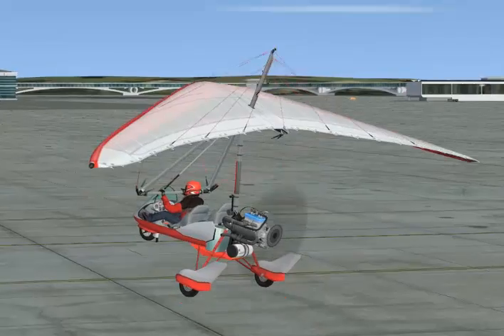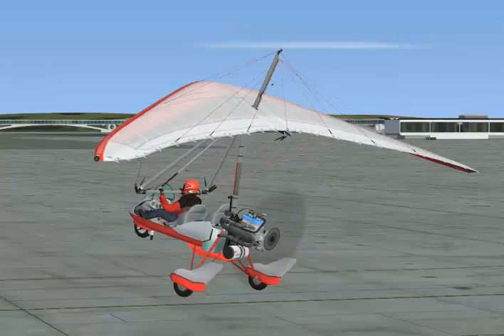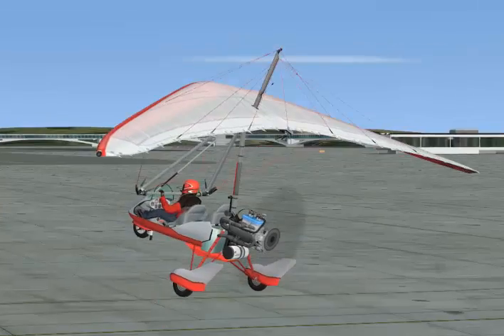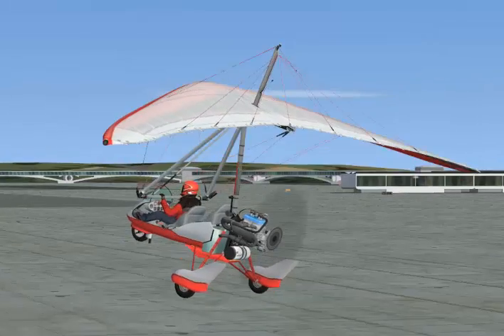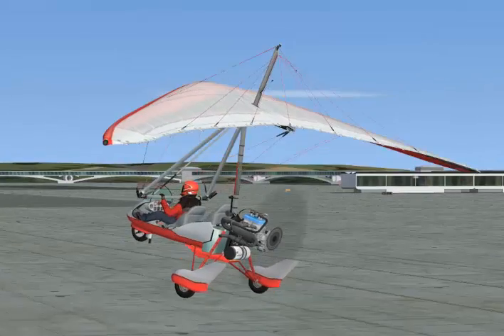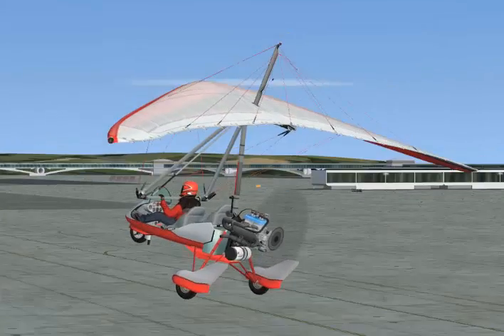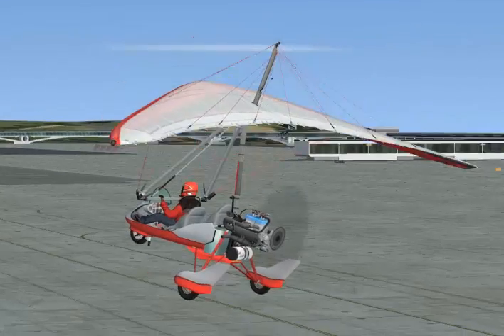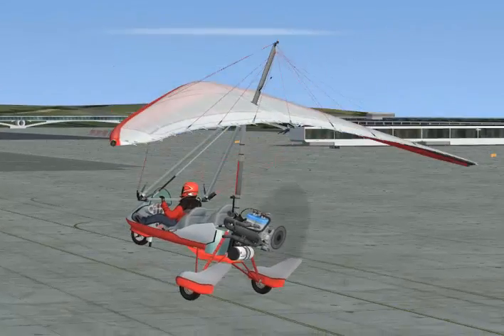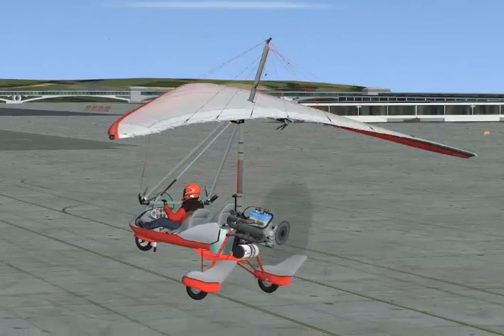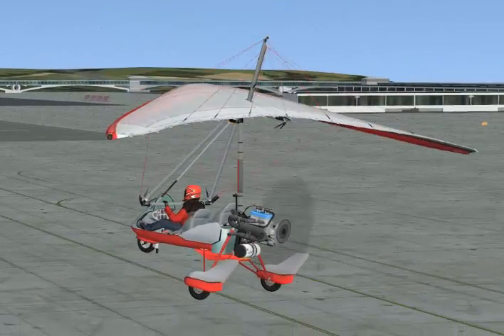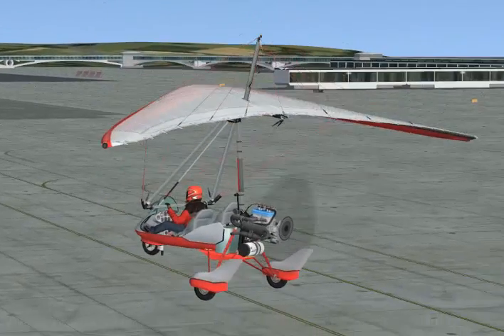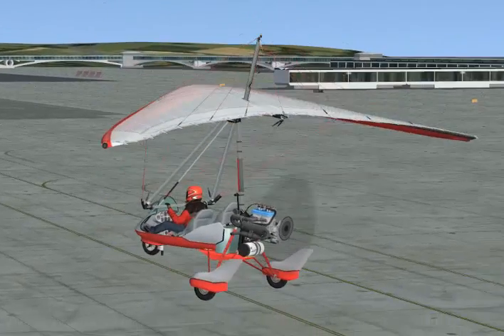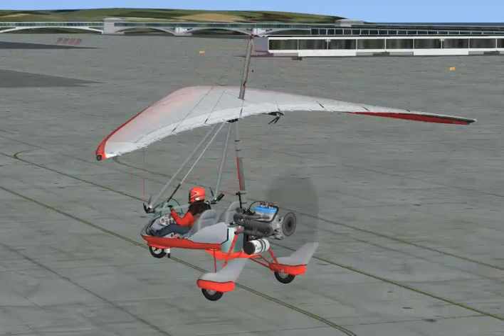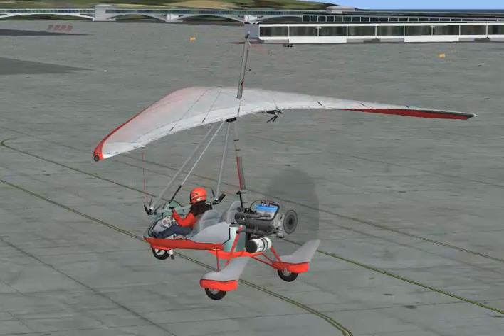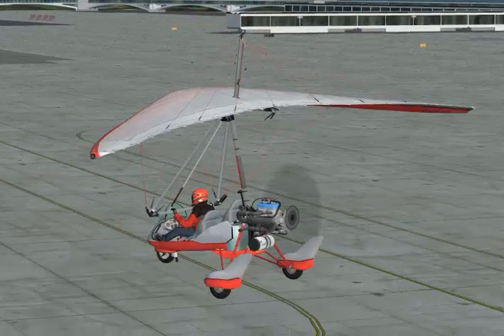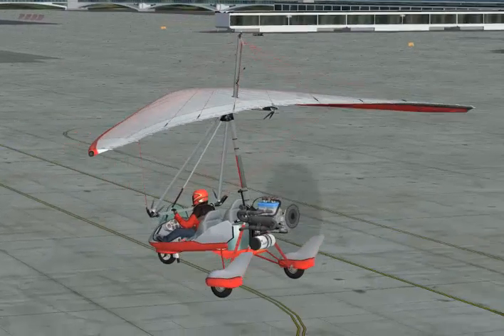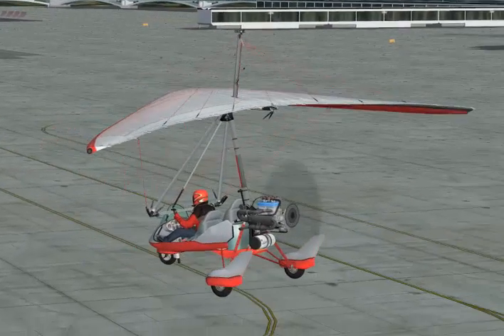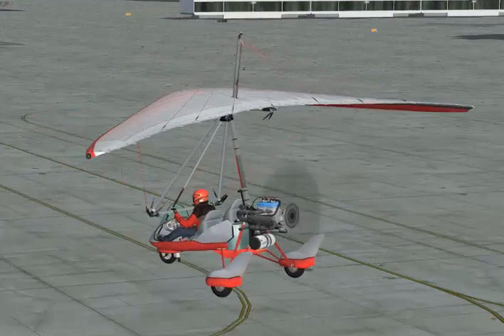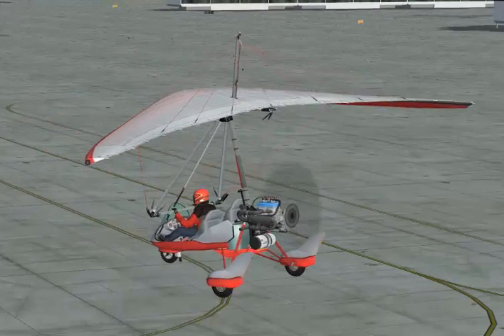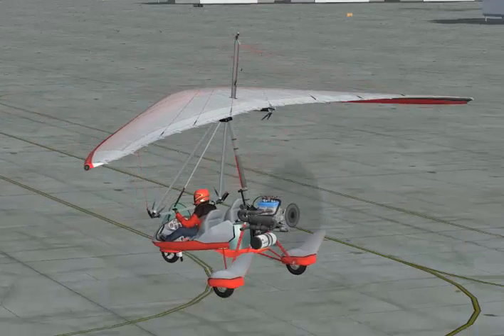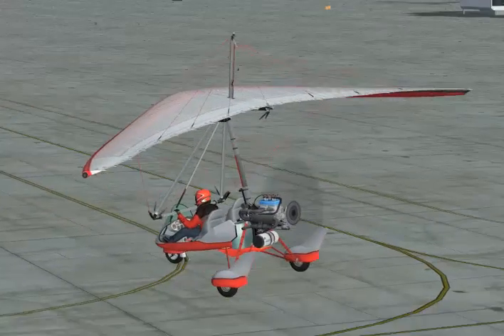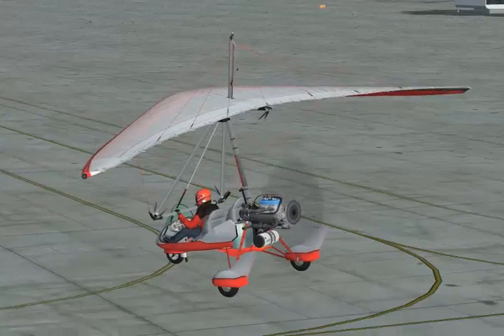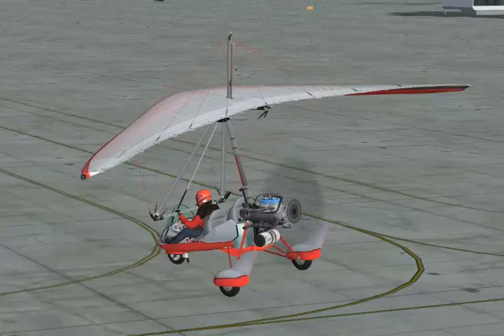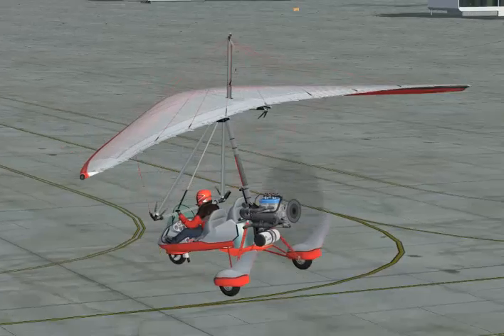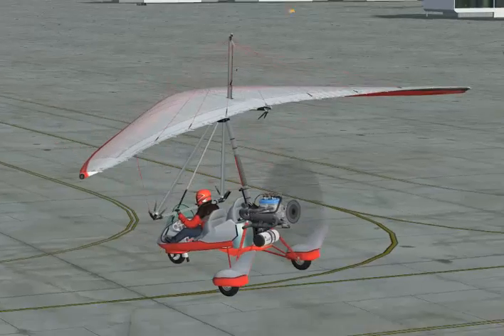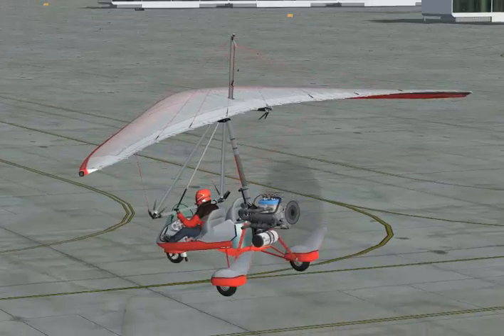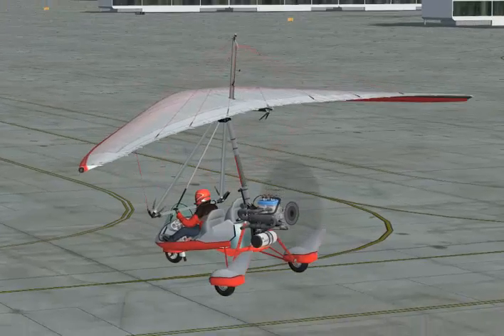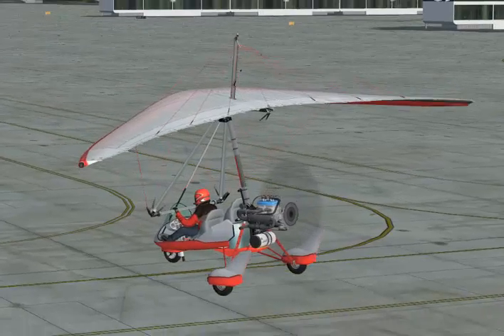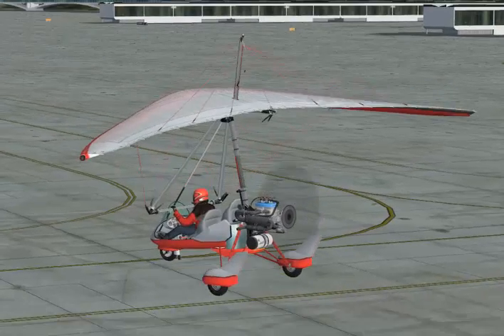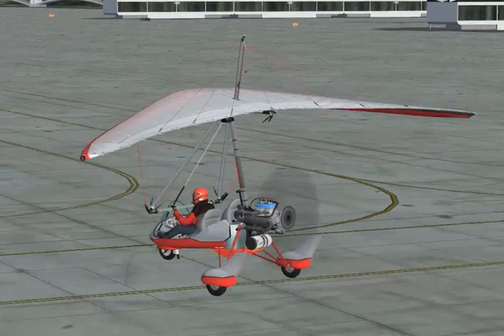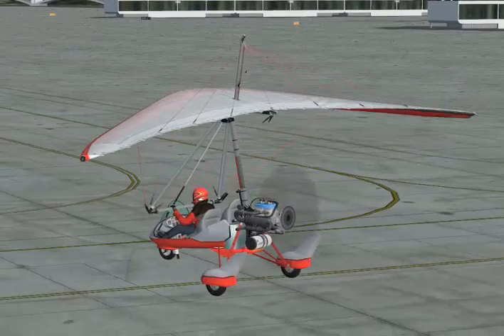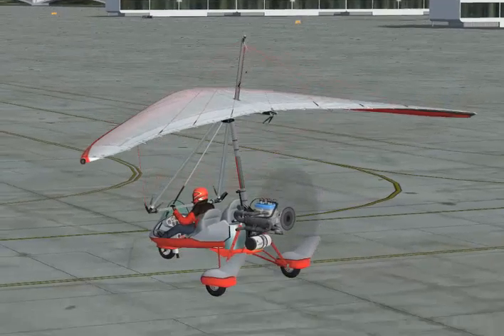Hey everyone, Mark here from Soulfly Concepts. I'm just showing you a little video of something really fun you can do on FSX.